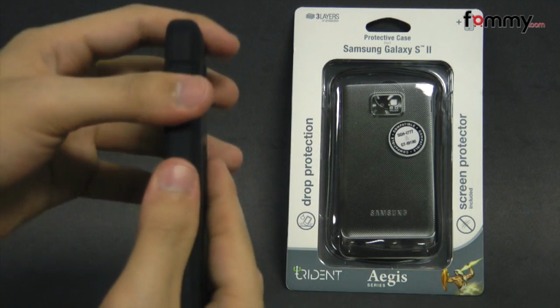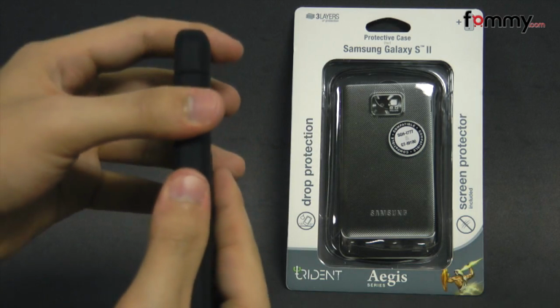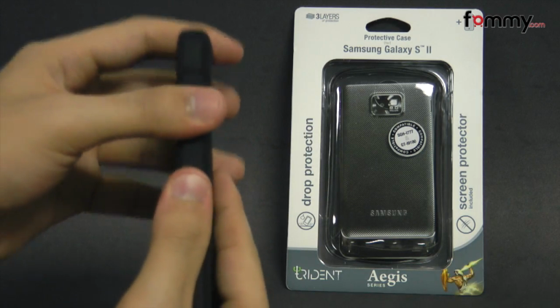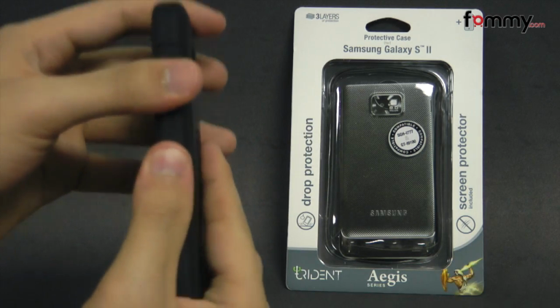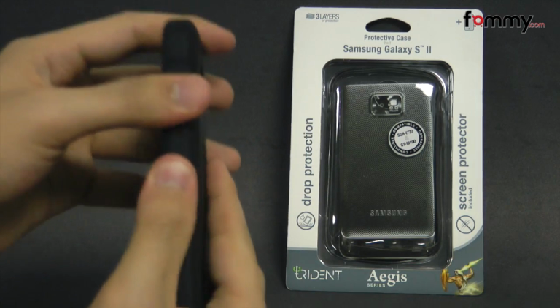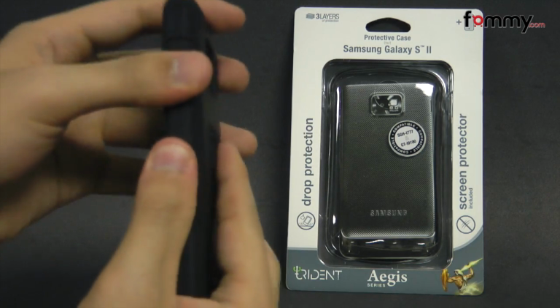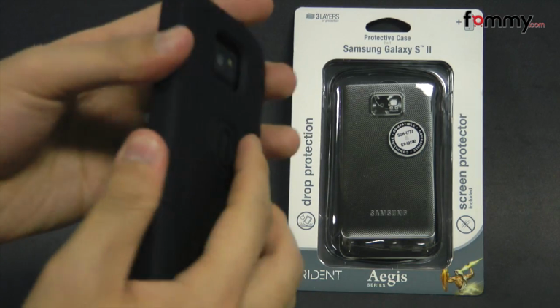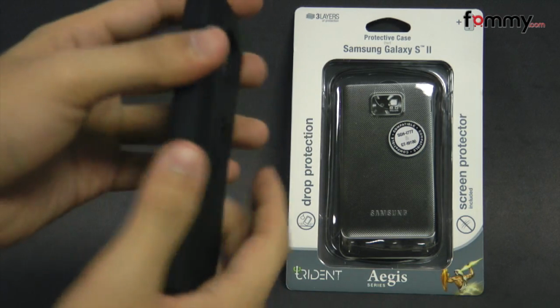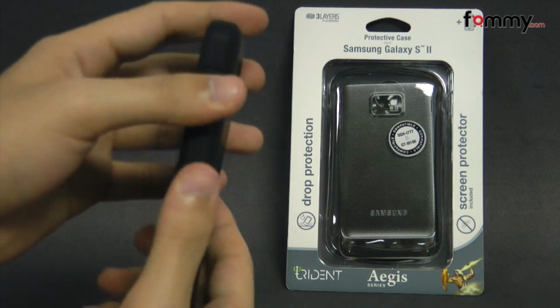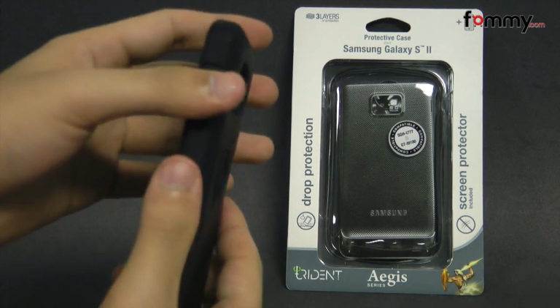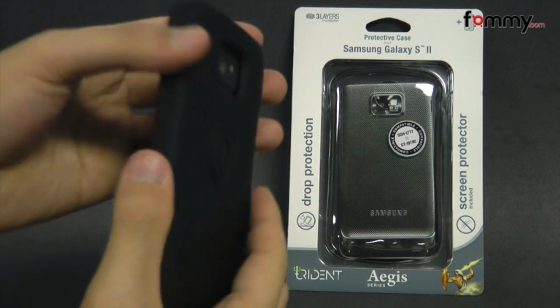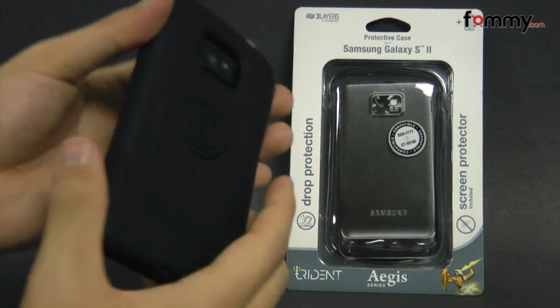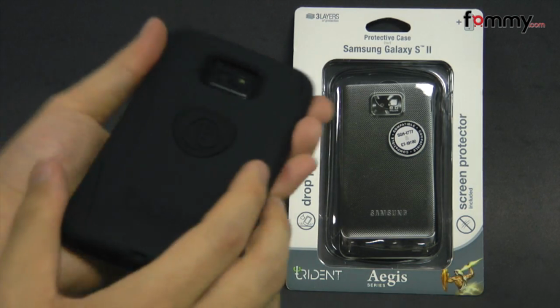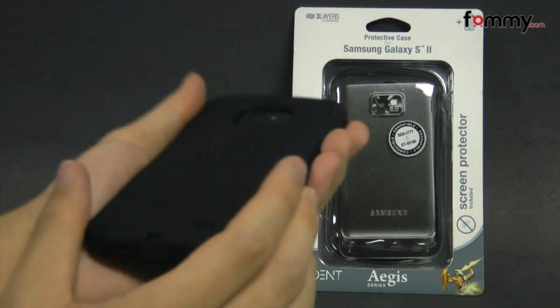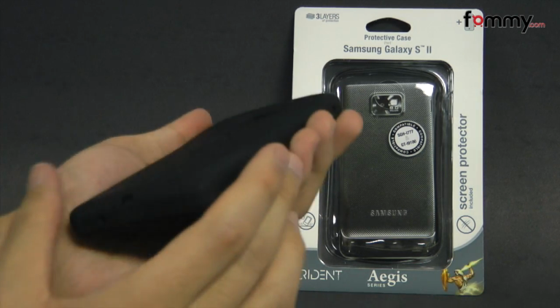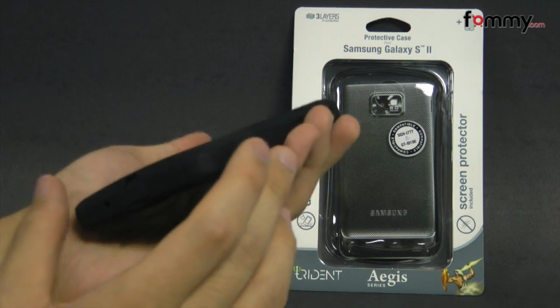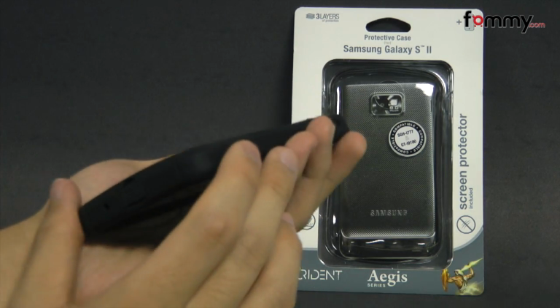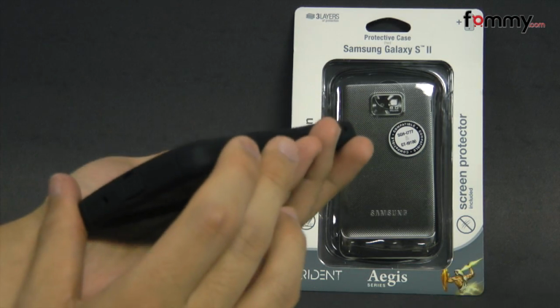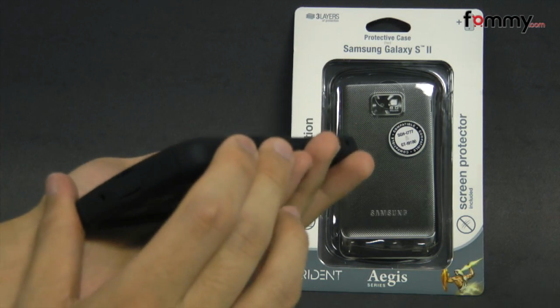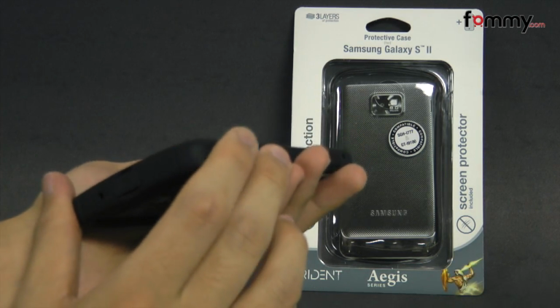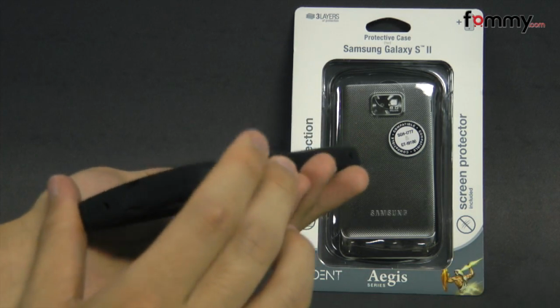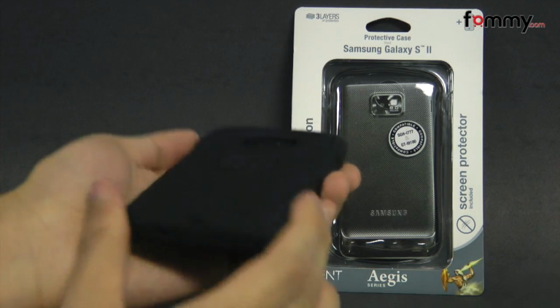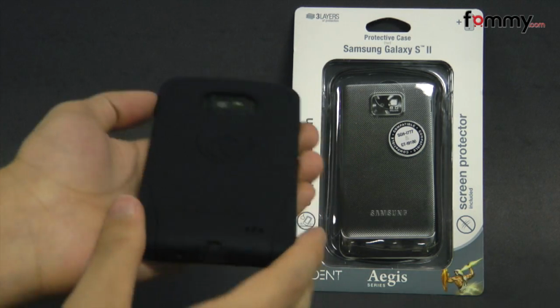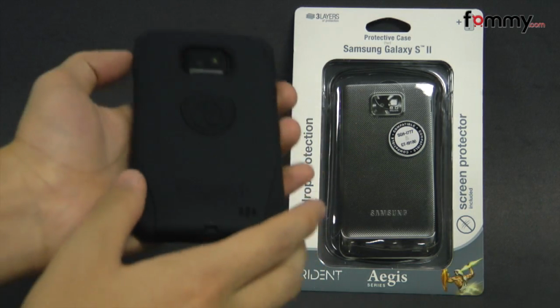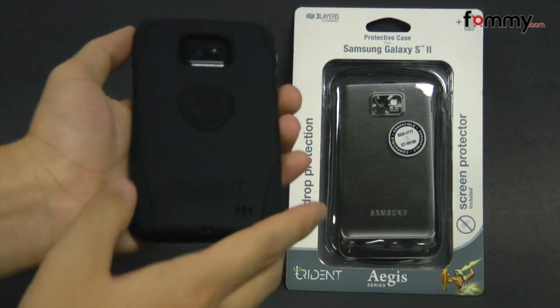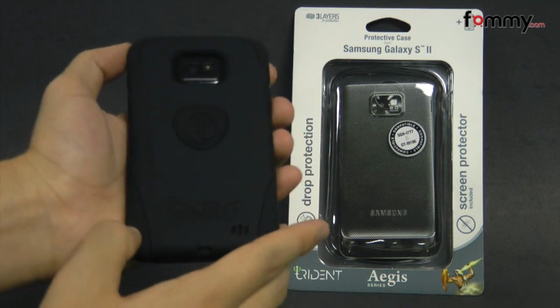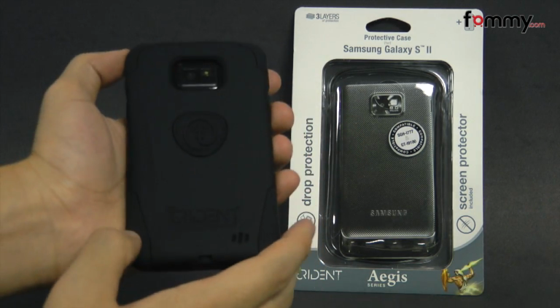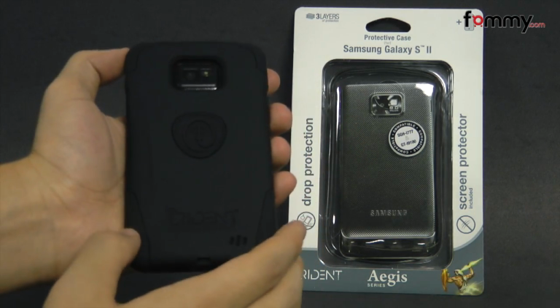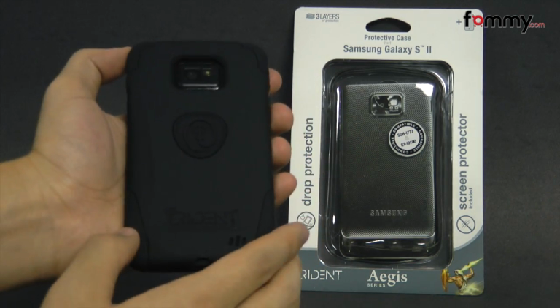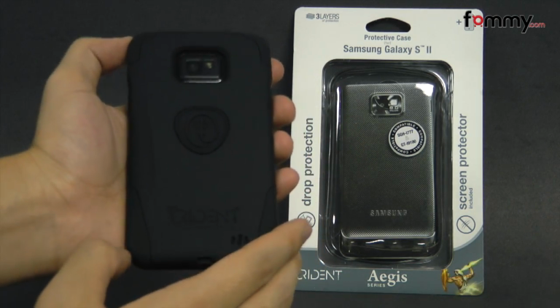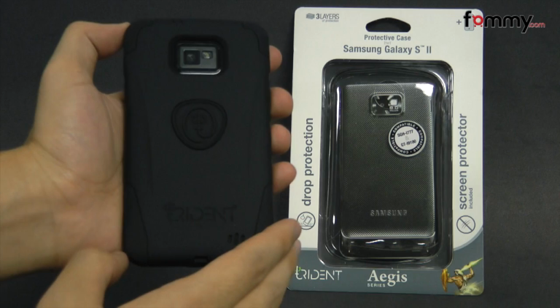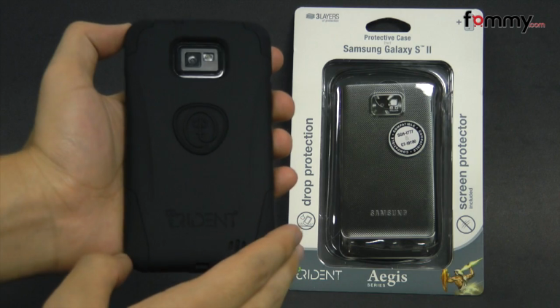Thanks for watching my review. Be sure to check at Fahmy for the latest accessories for your device.